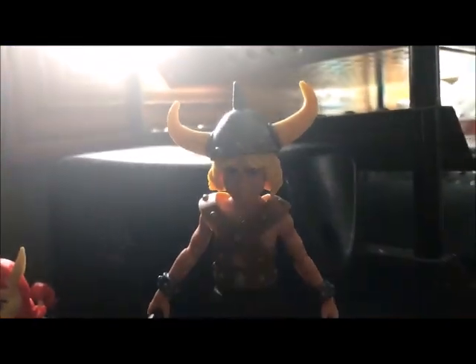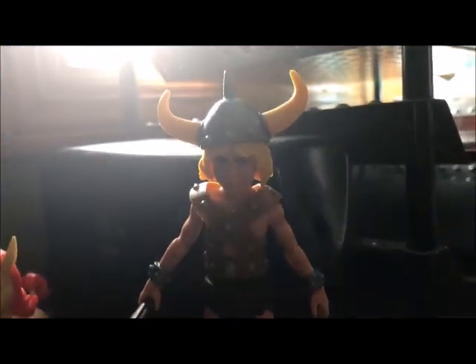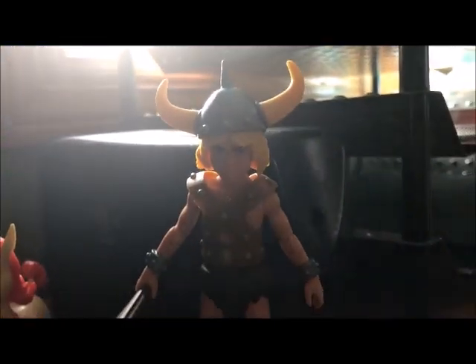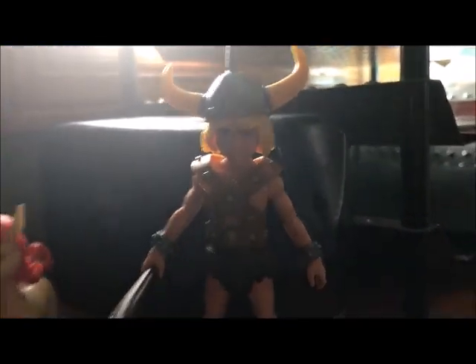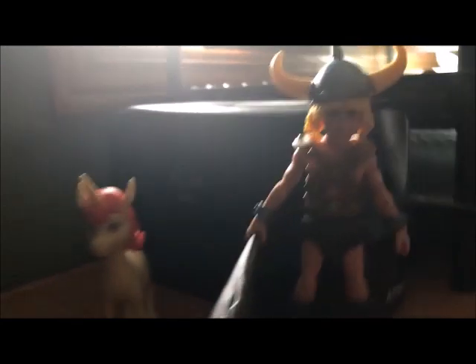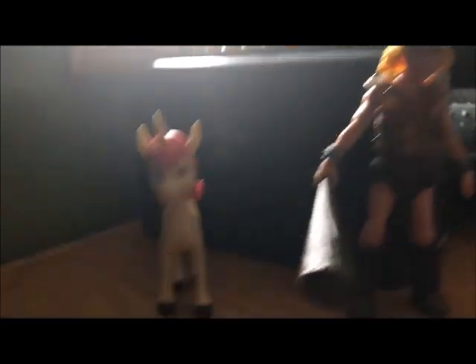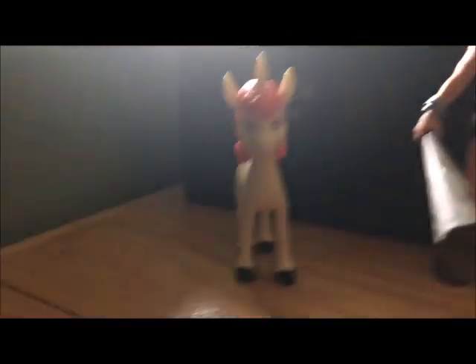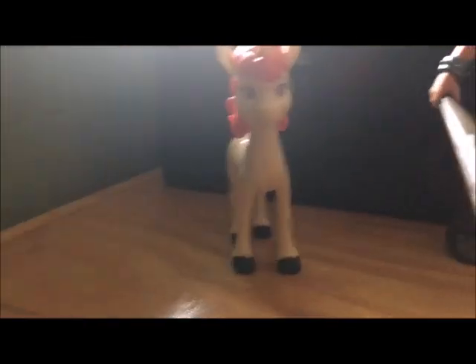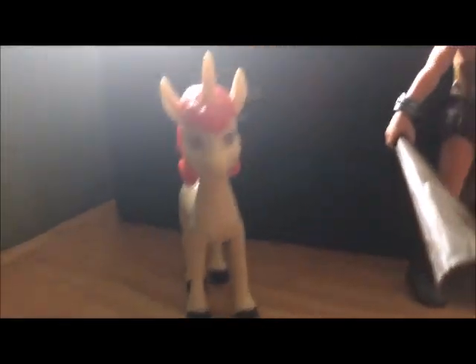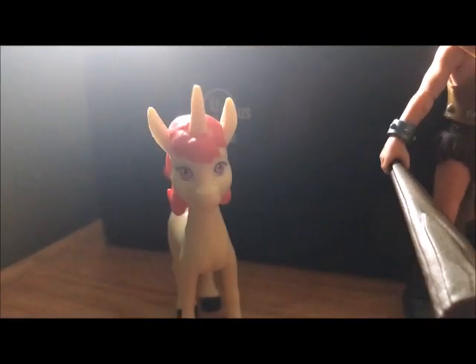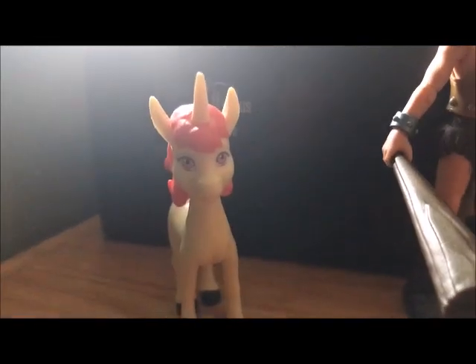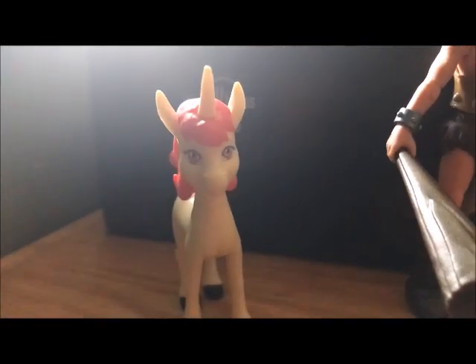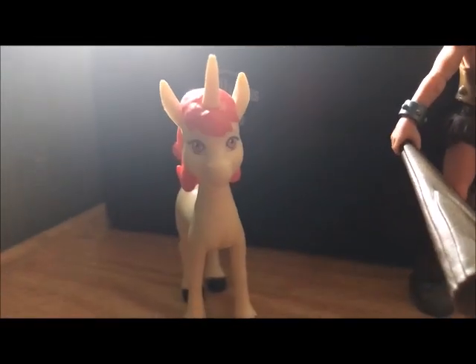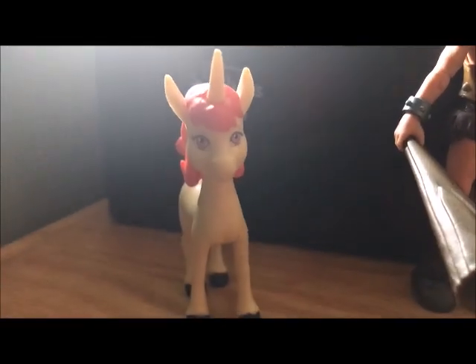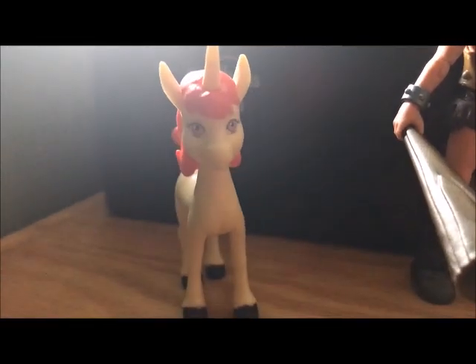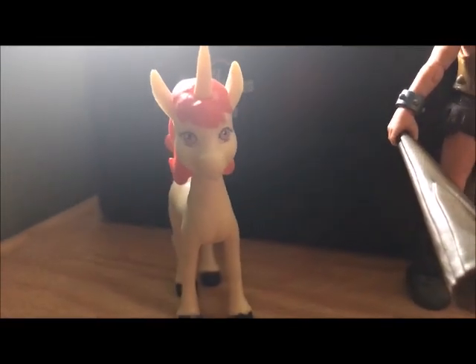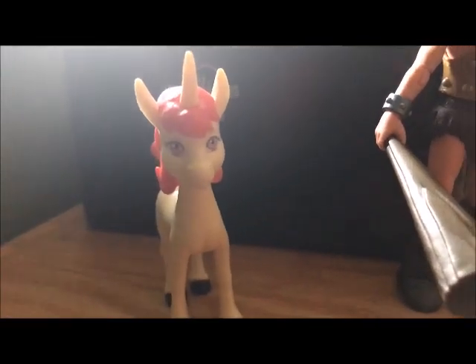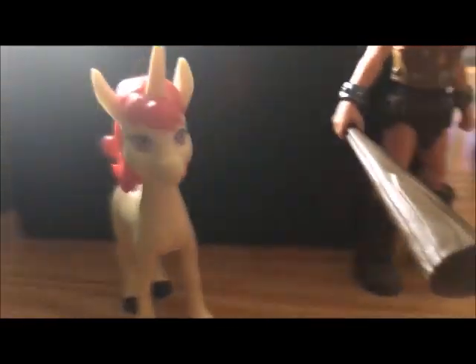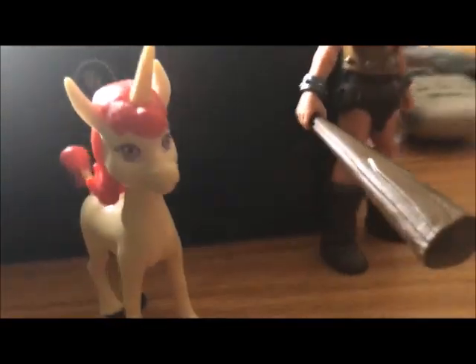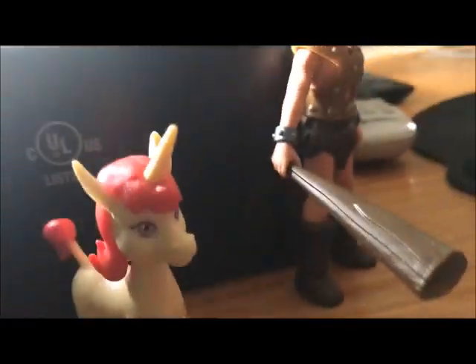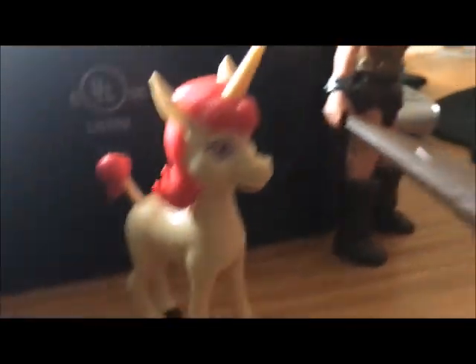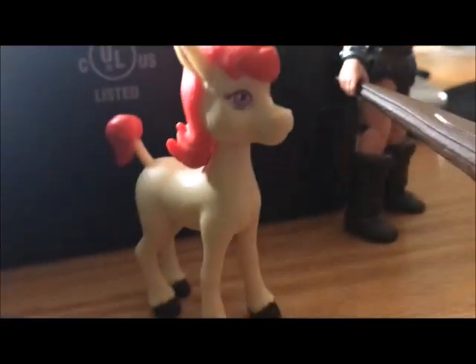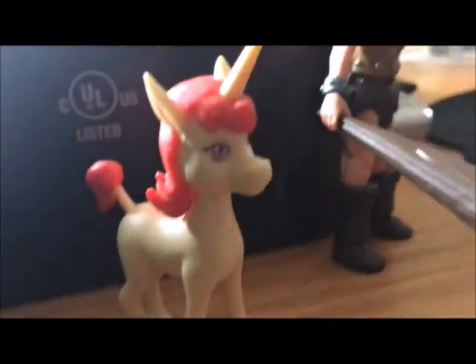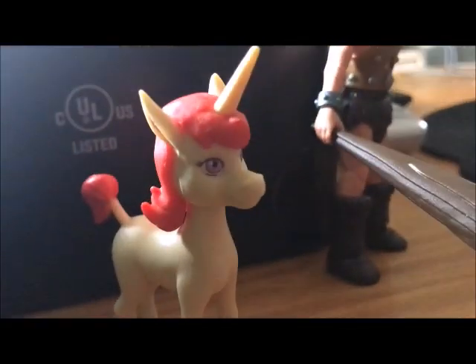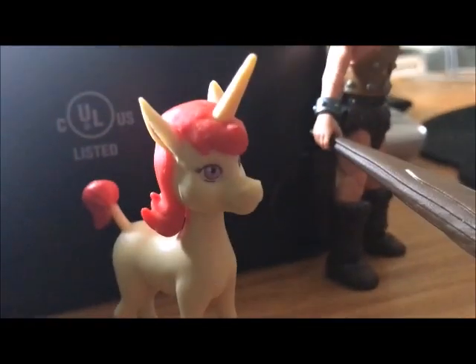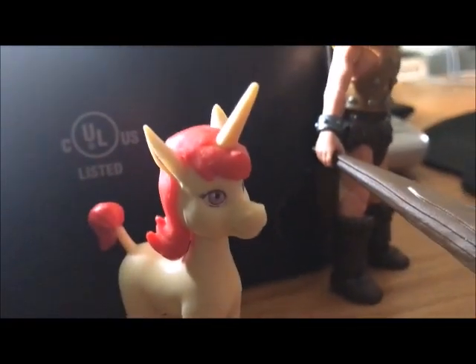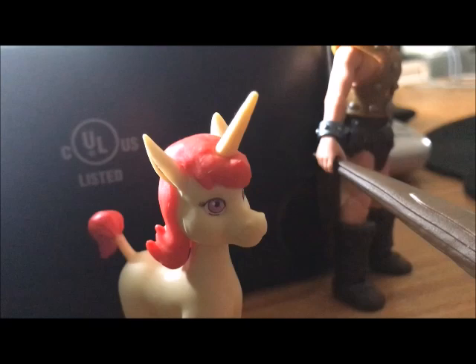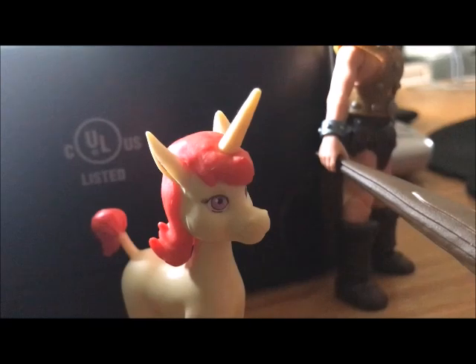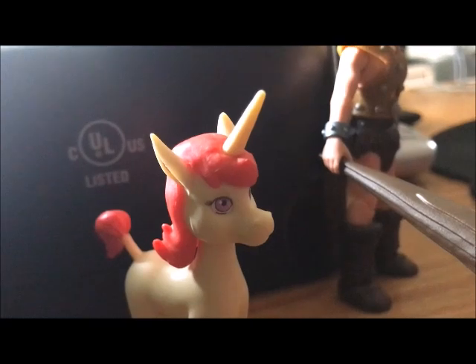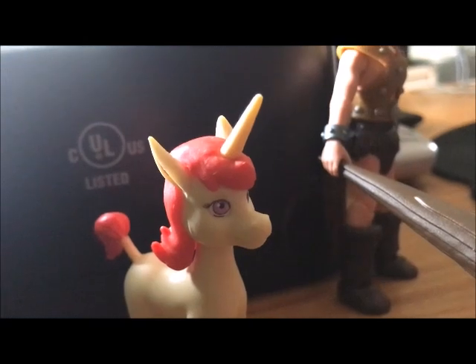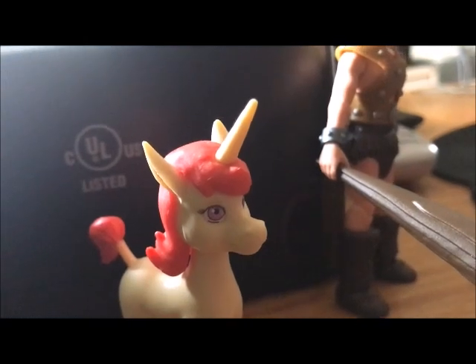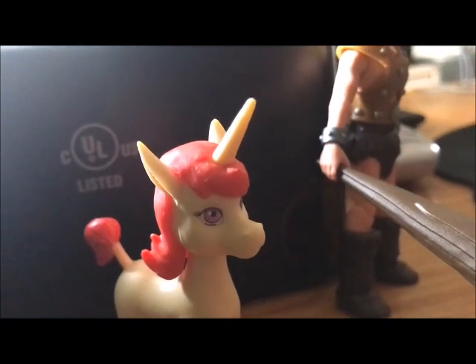Not to mention, he also comes with Uni, which you might consider a bonus figure of the two.